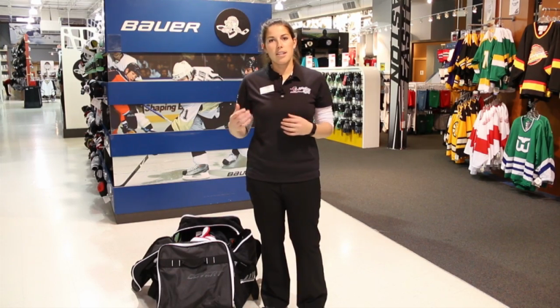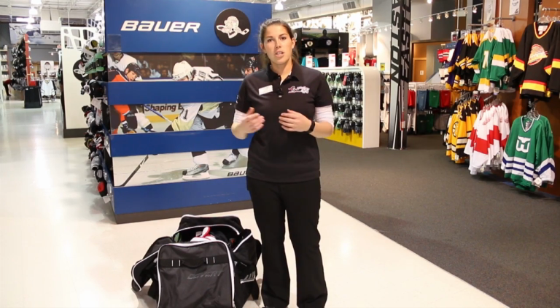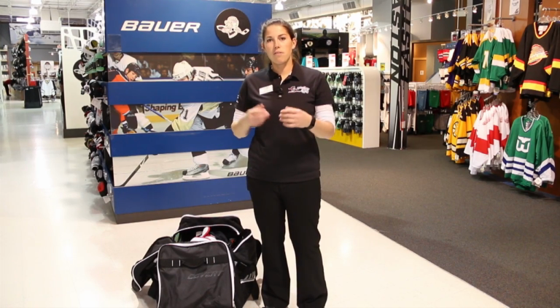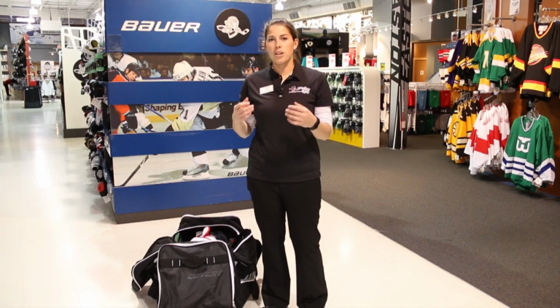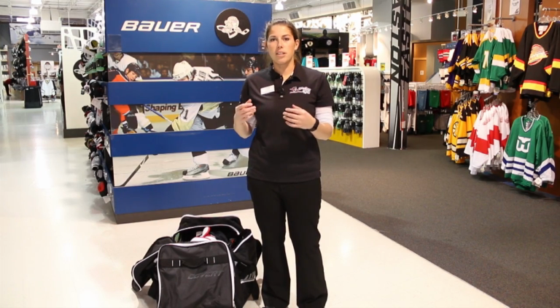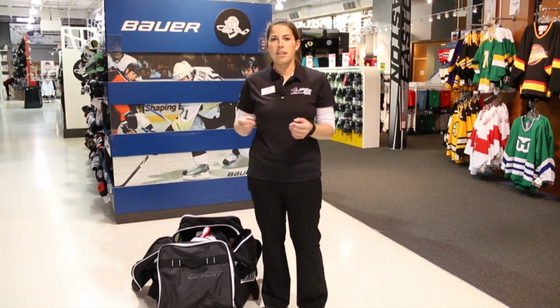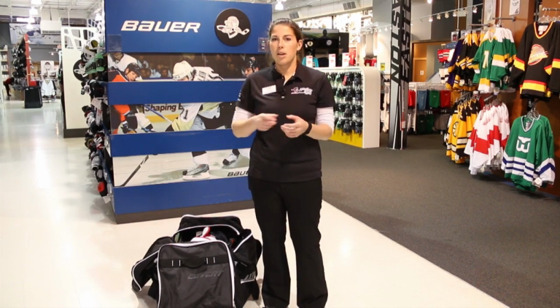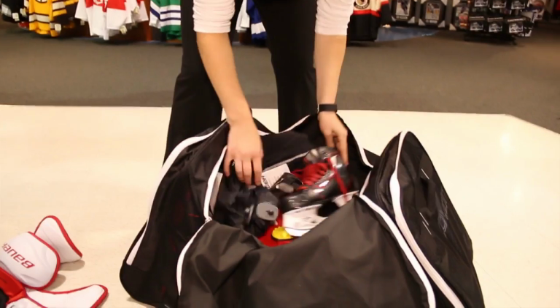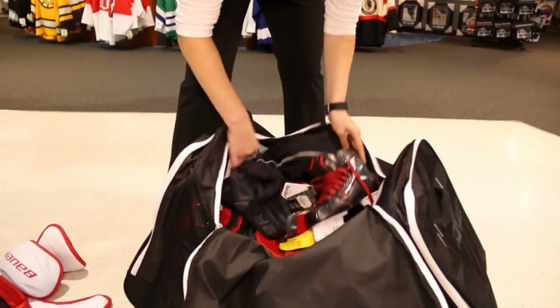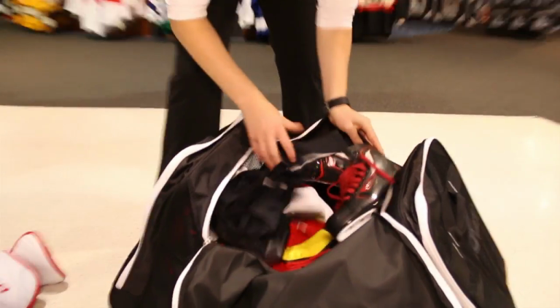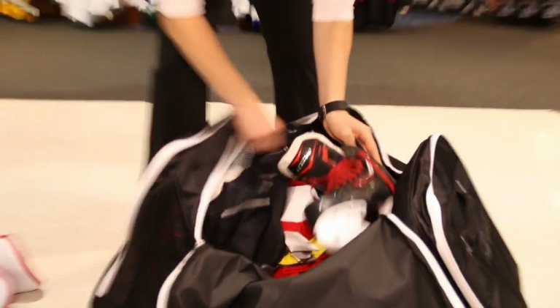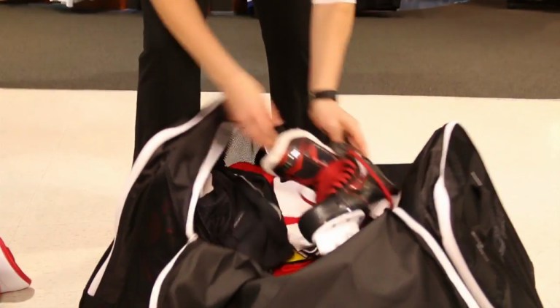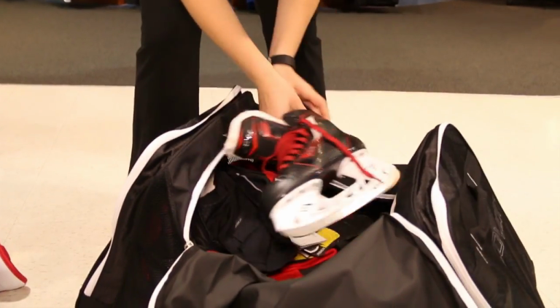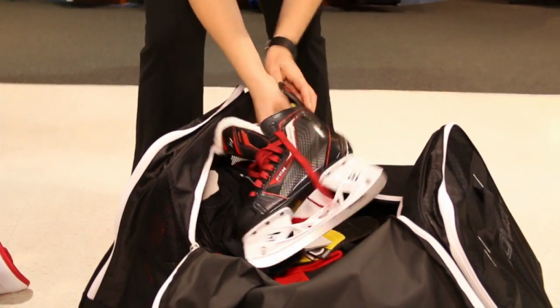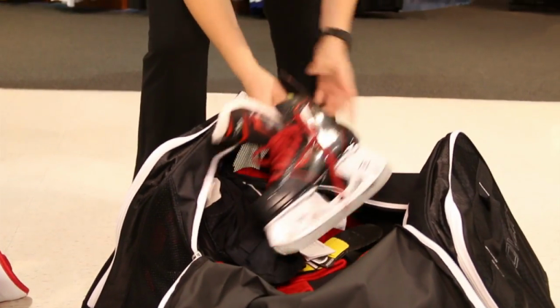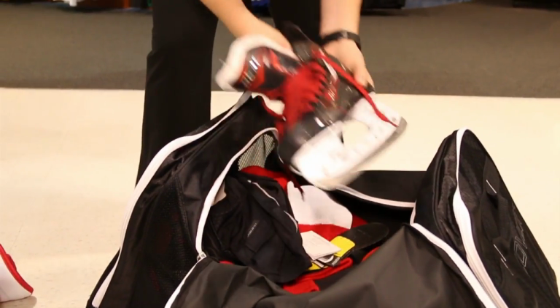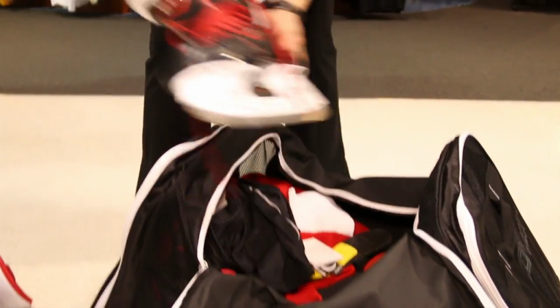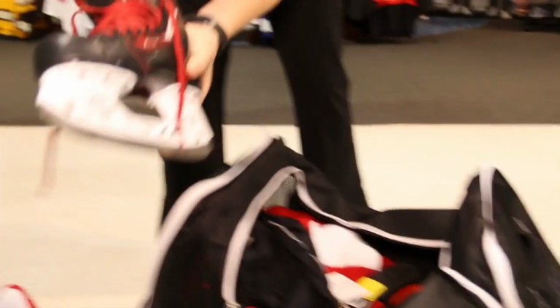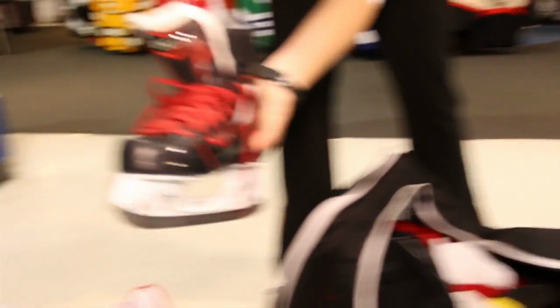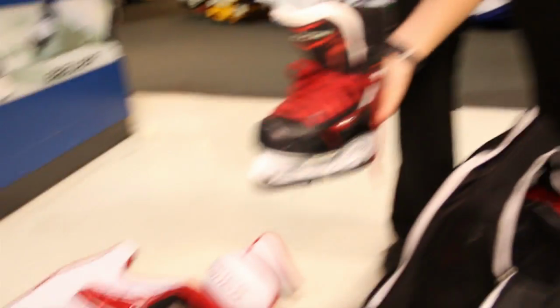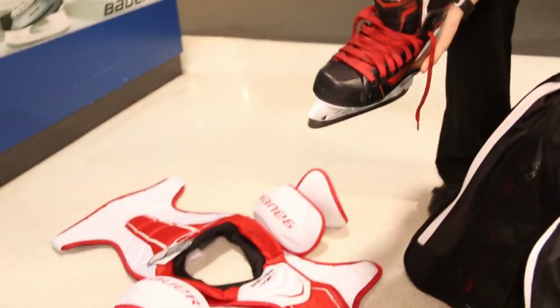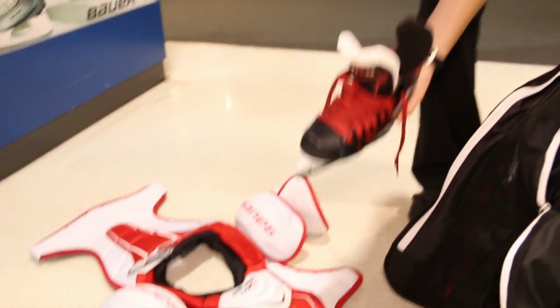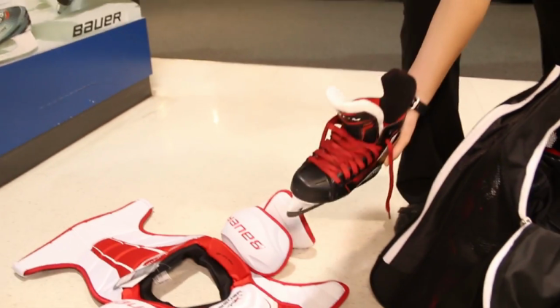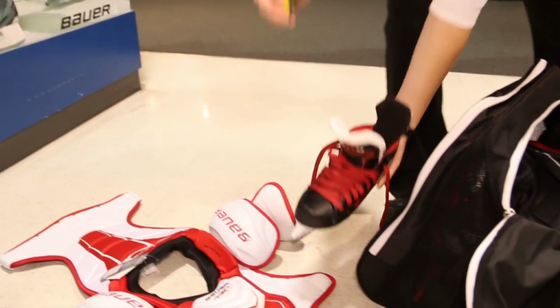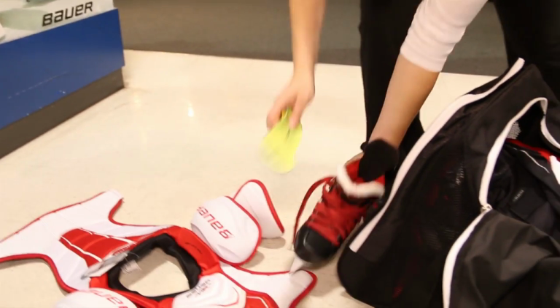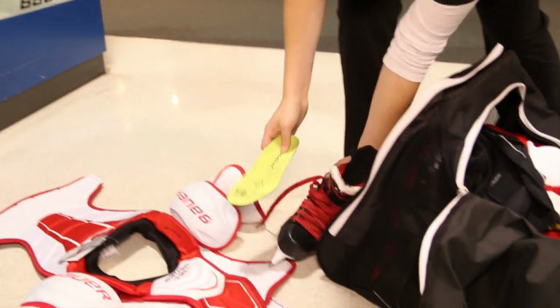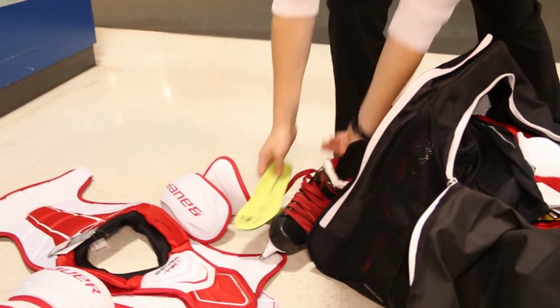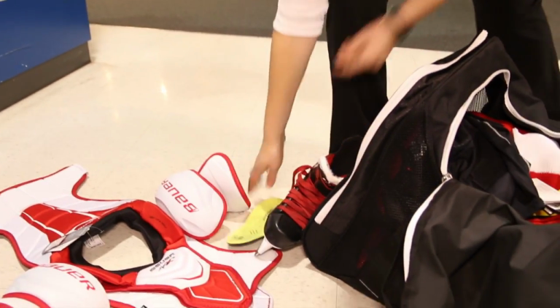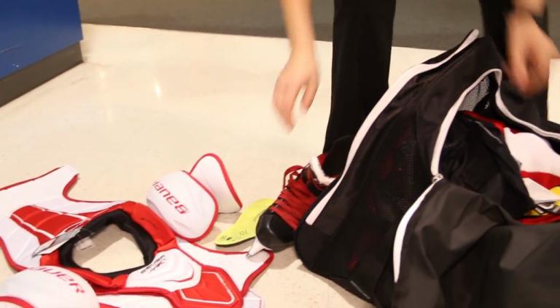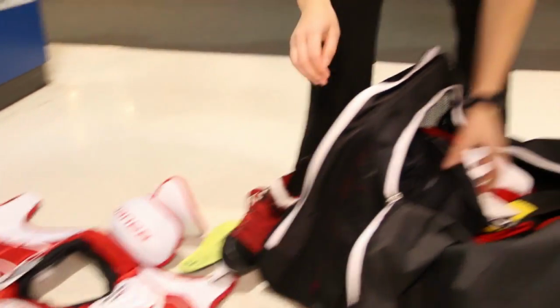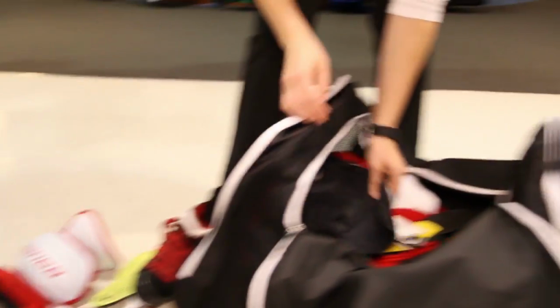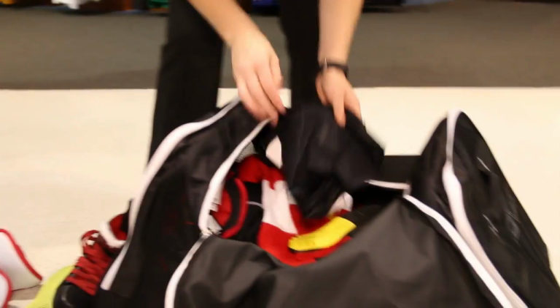In addition, for your skates make sure that you're taking out the insole so that the skate can fully breathe and your insole can dry out as well.